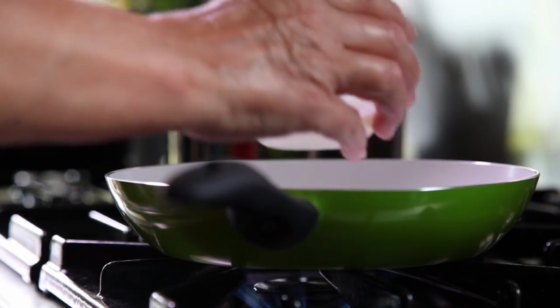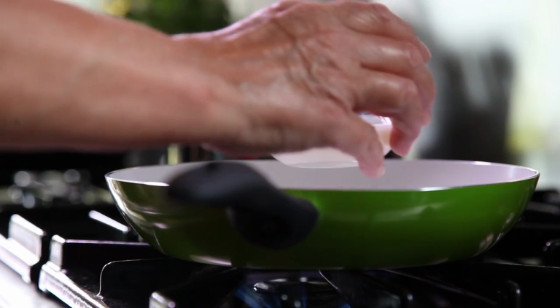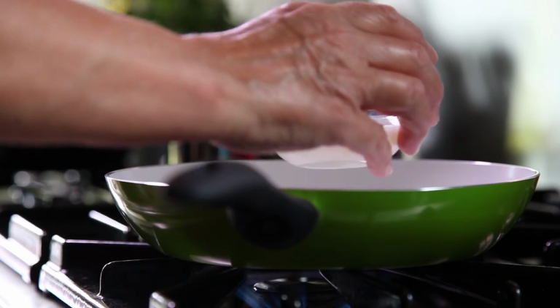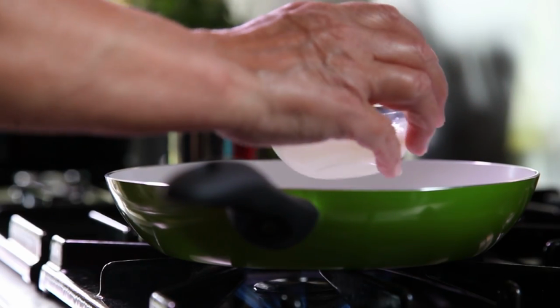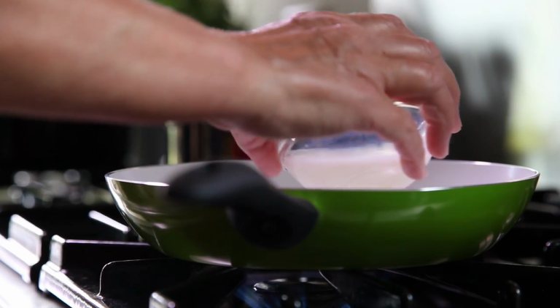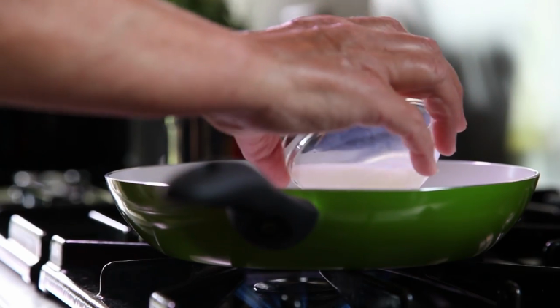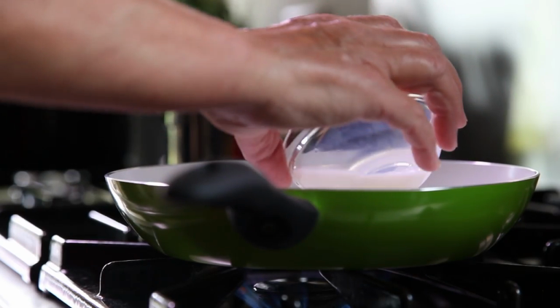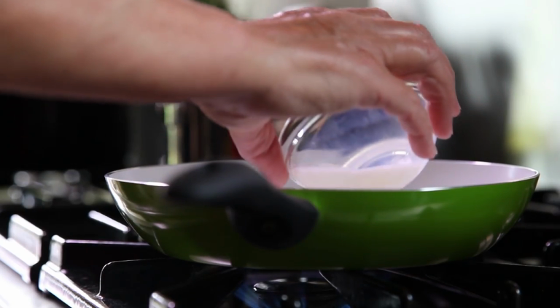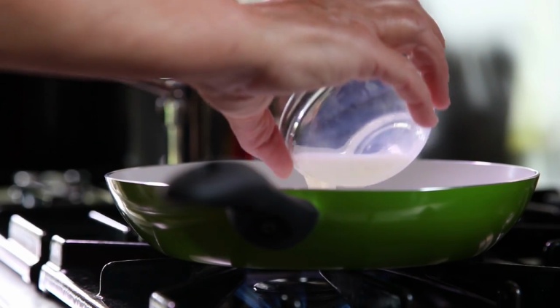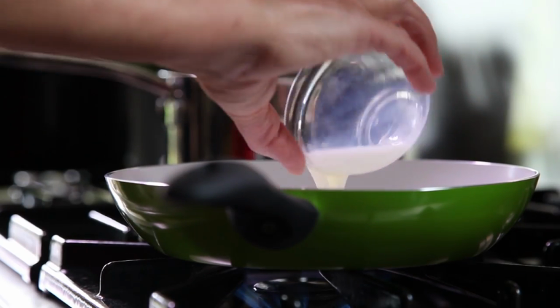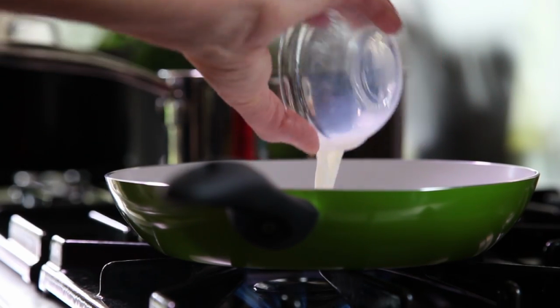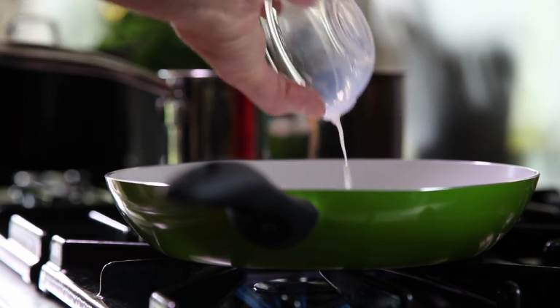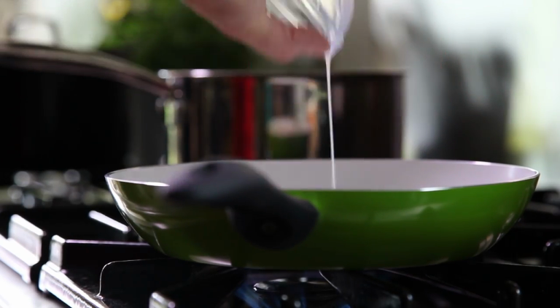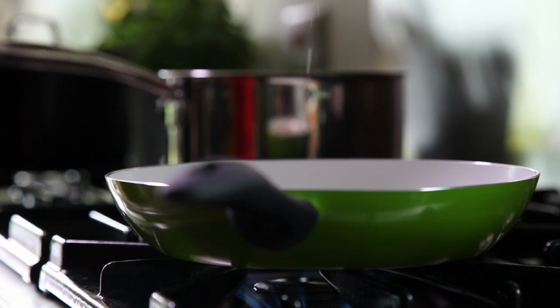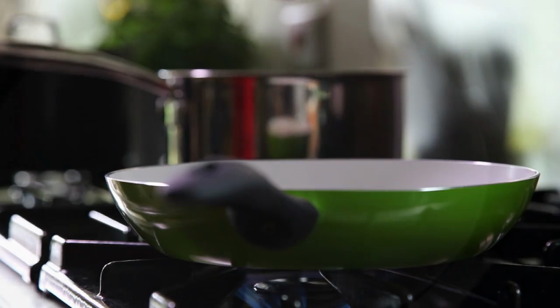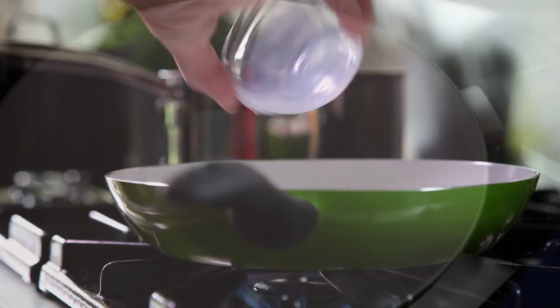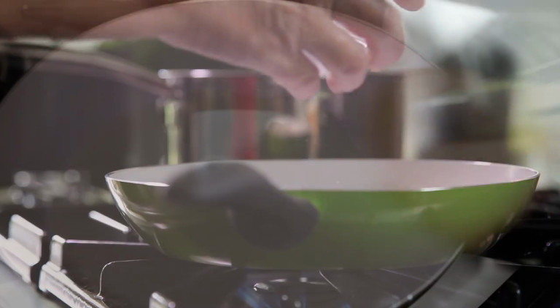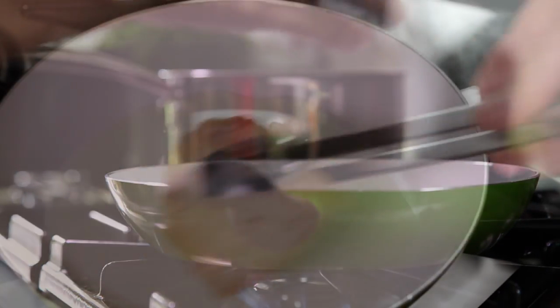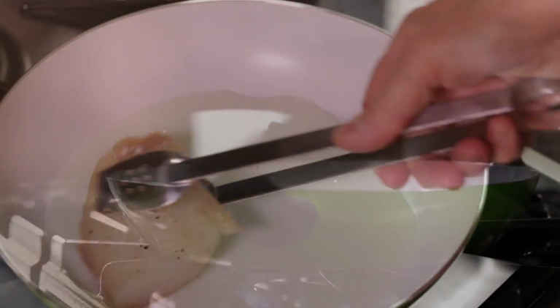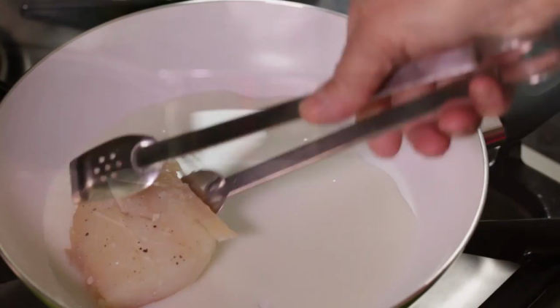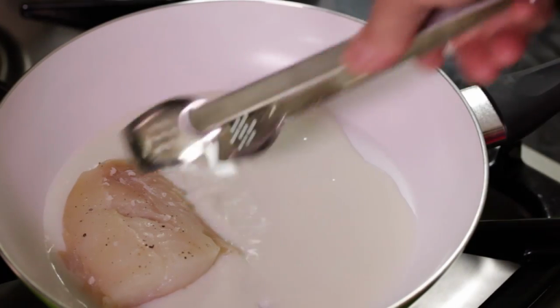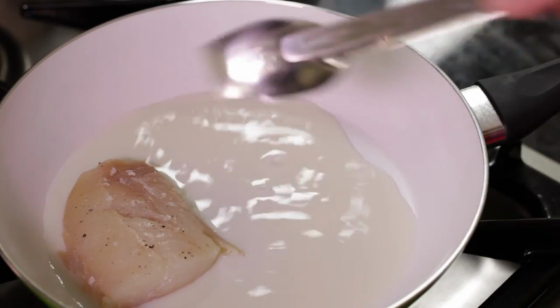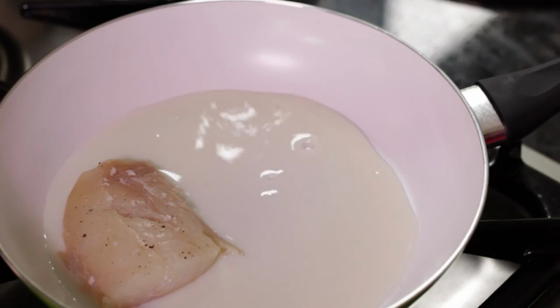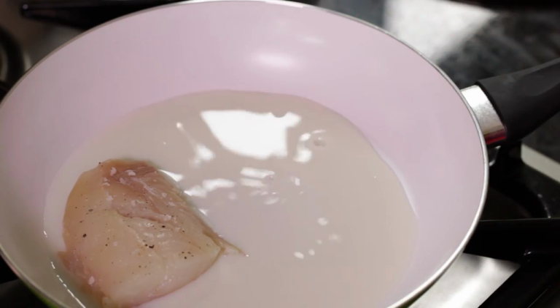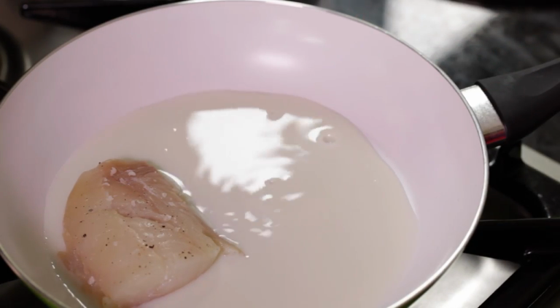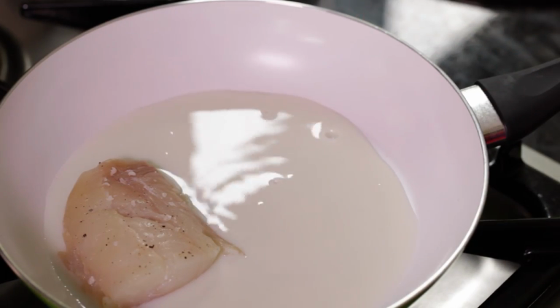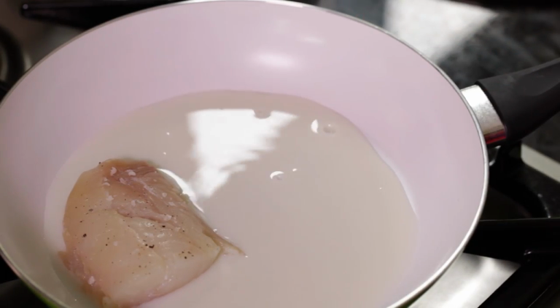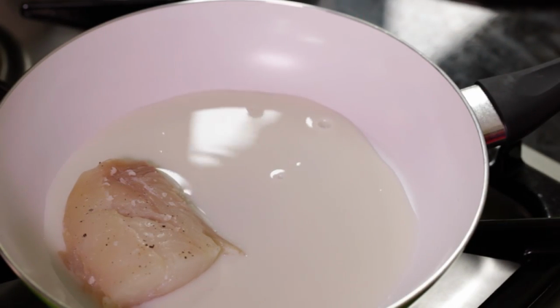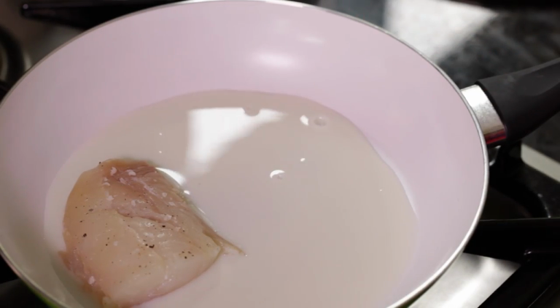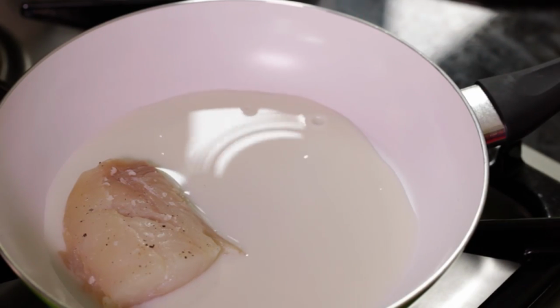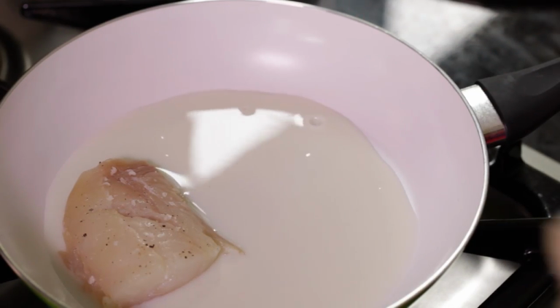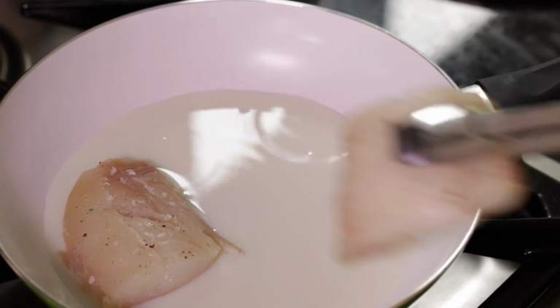Meanwhile, gently poach the fish in a little milk until the flesh has gone from translucent to opaque.